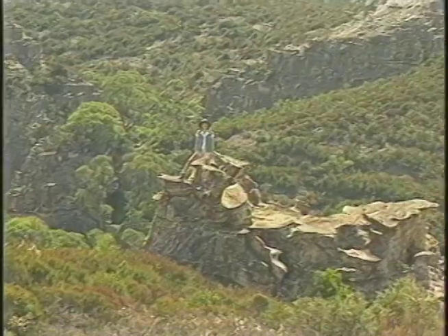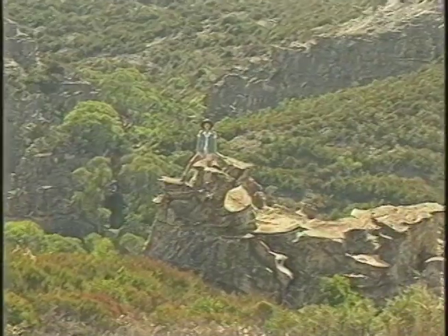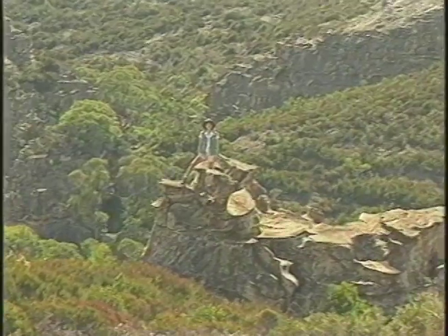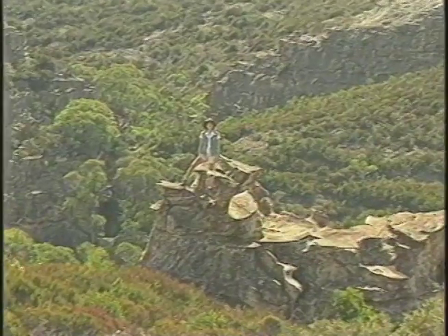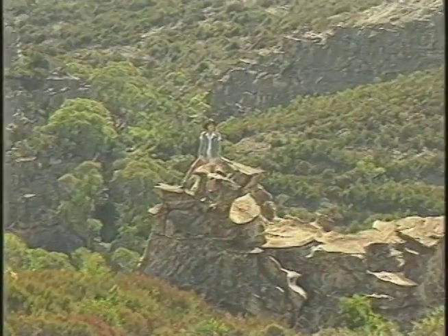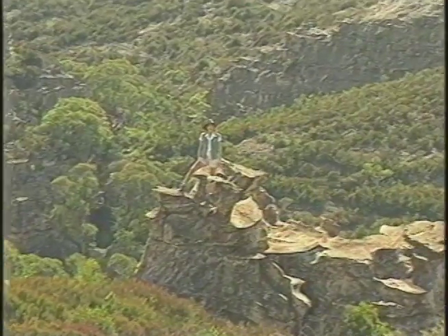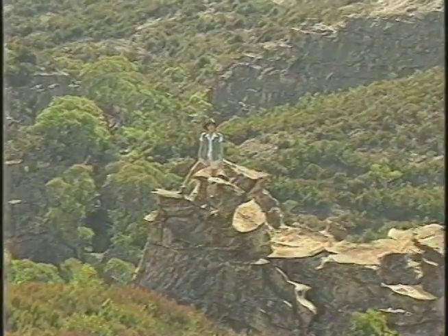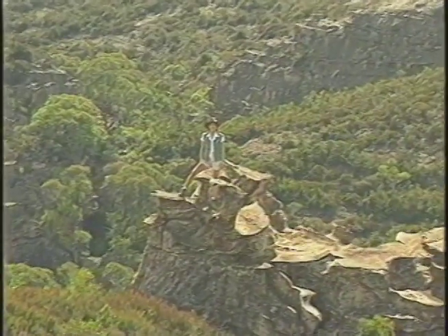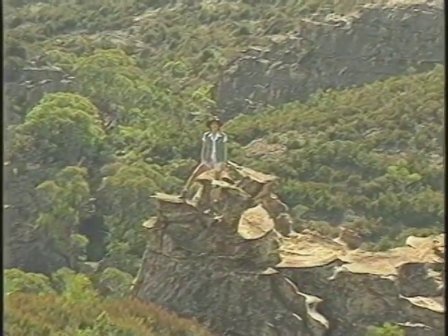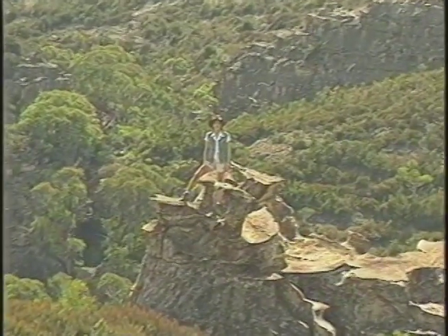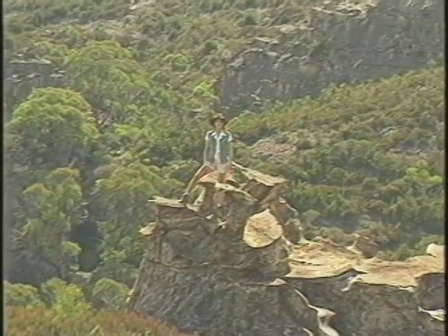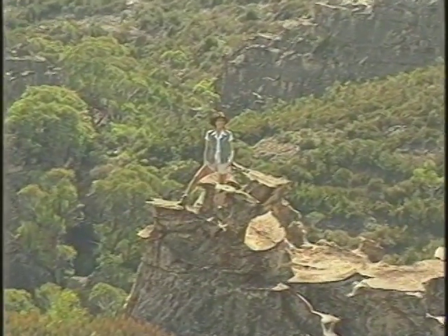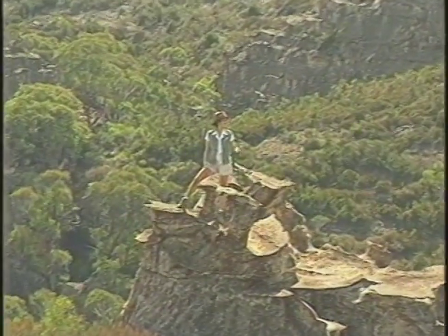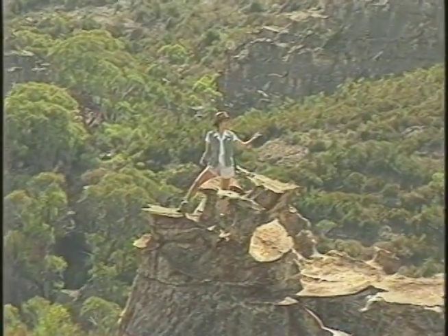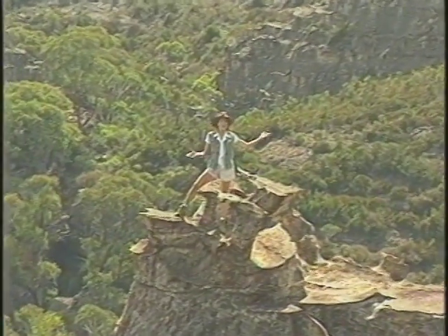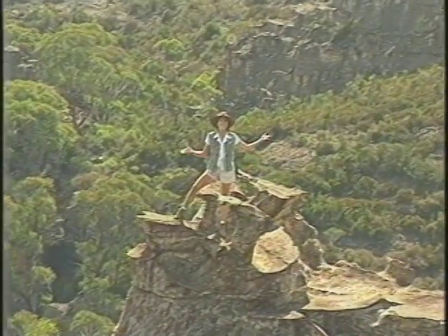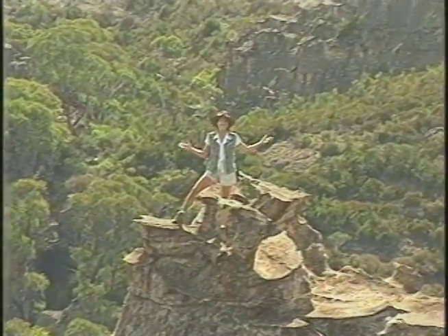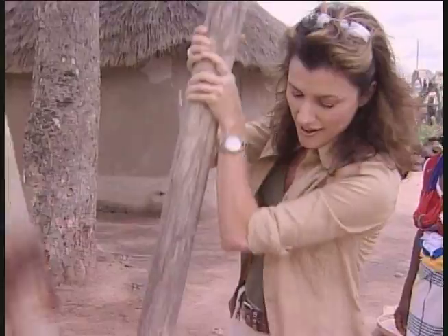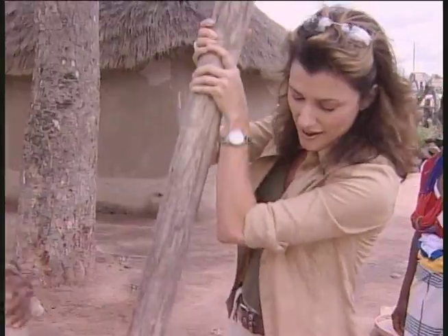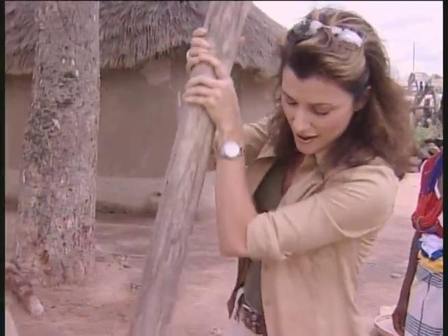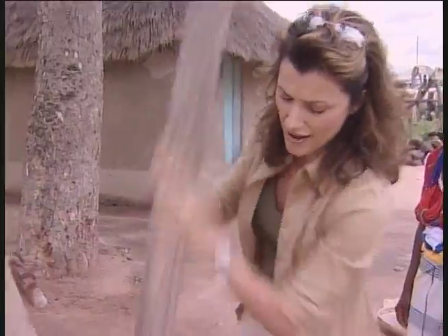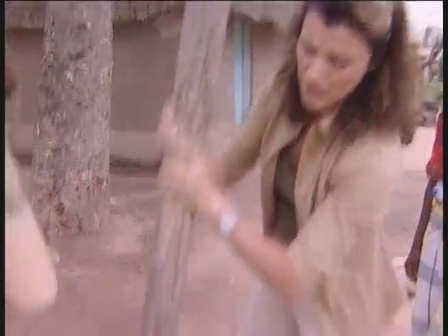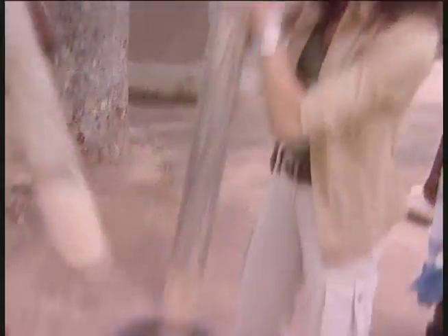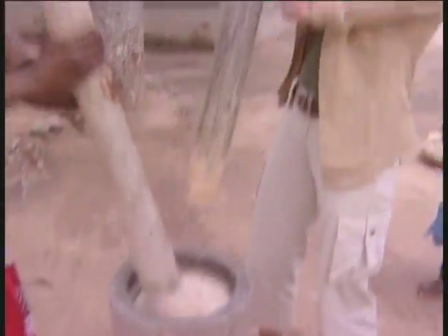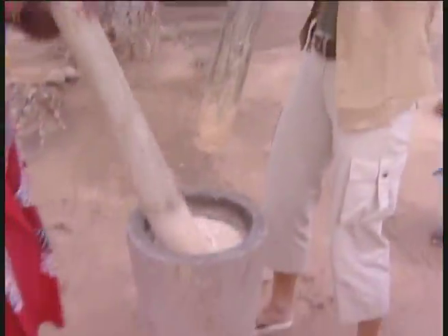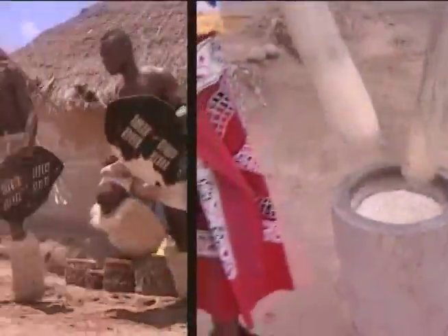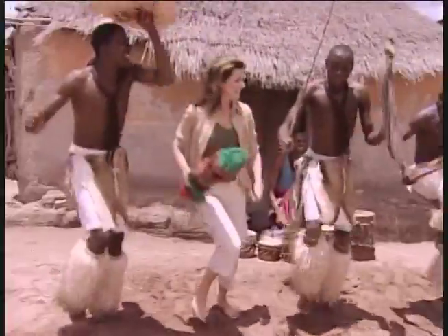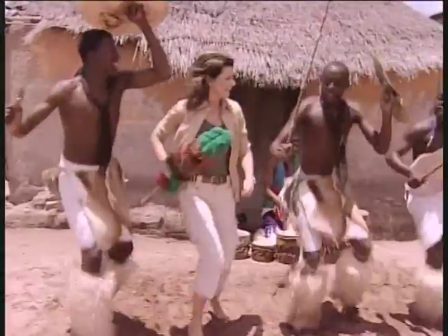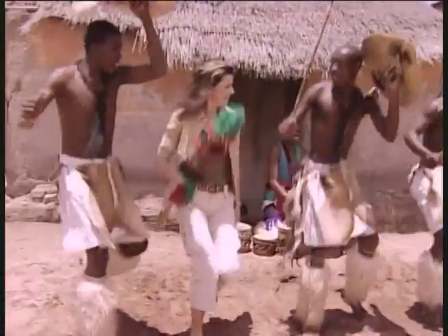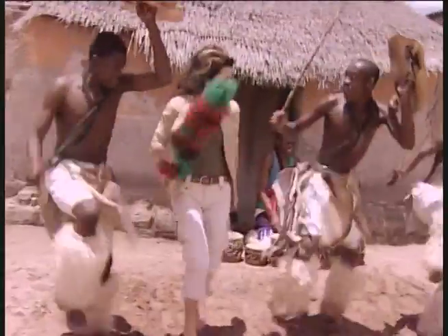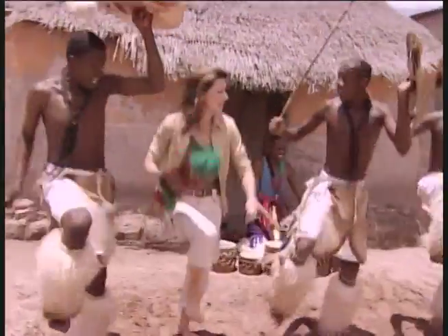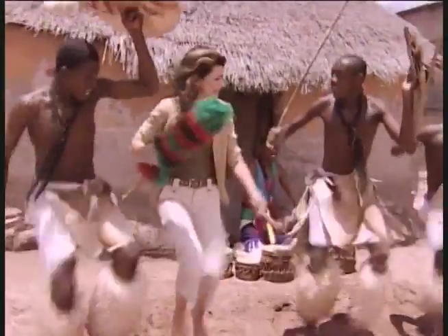We're actually down under in Australia's lost city. Faster up, faster up.